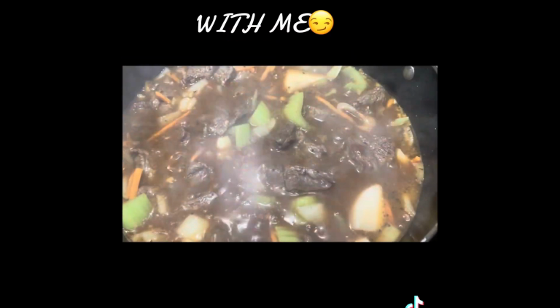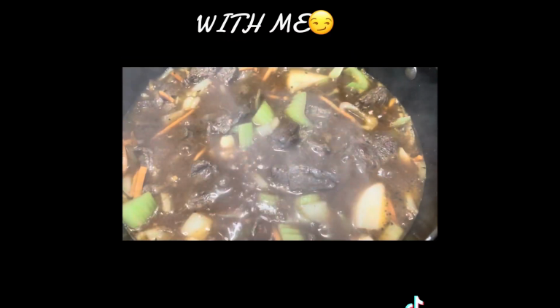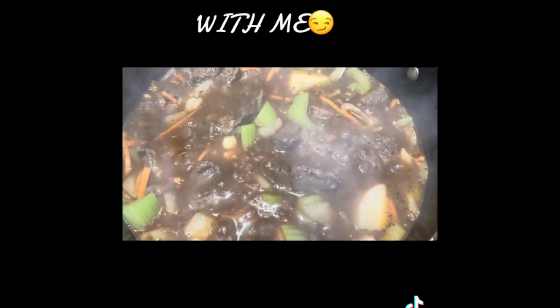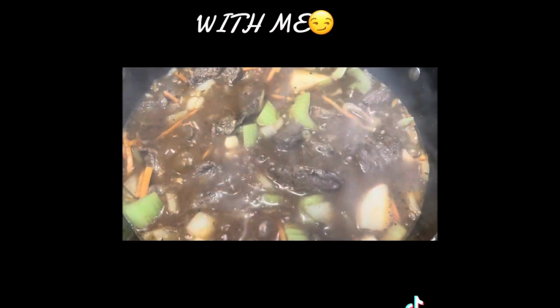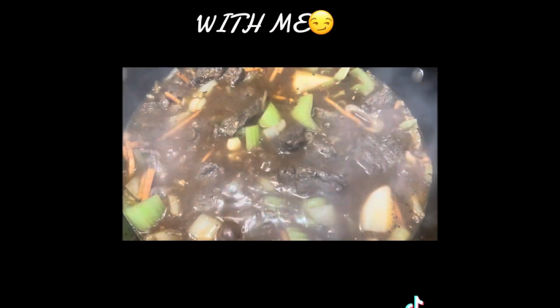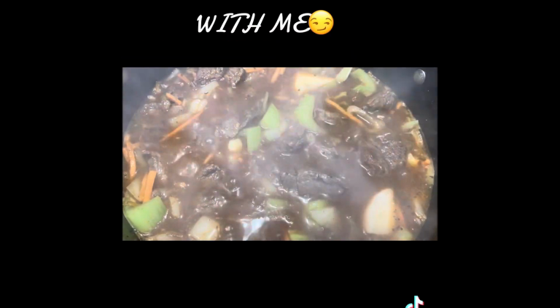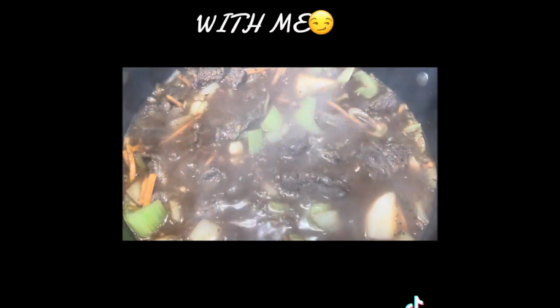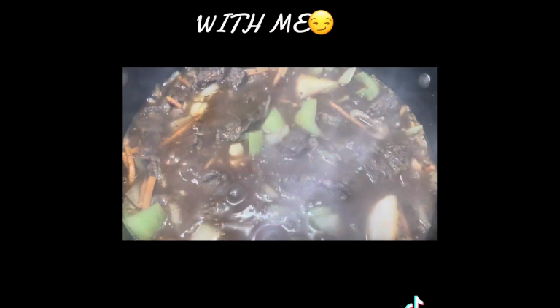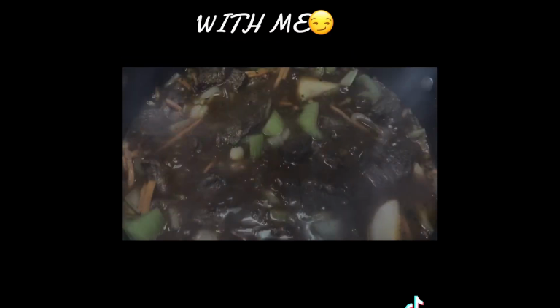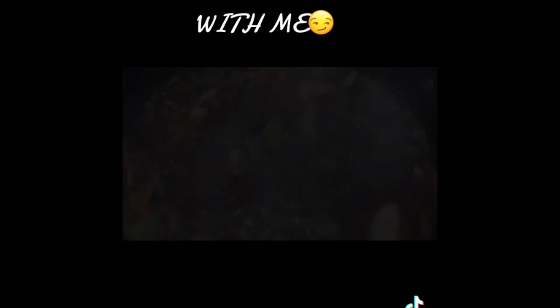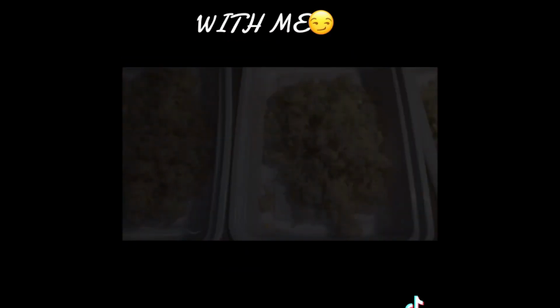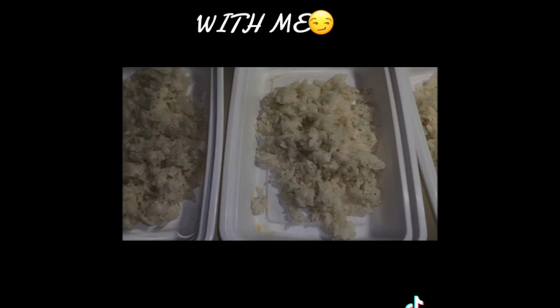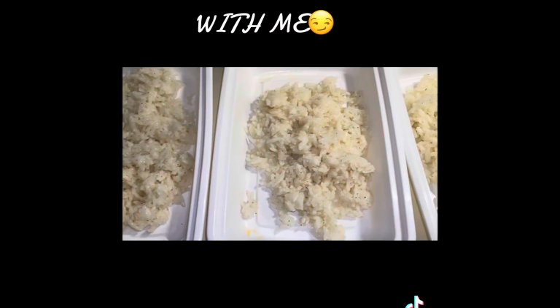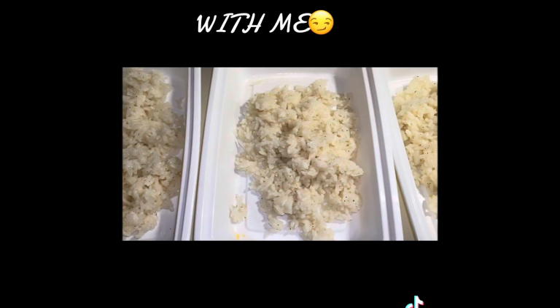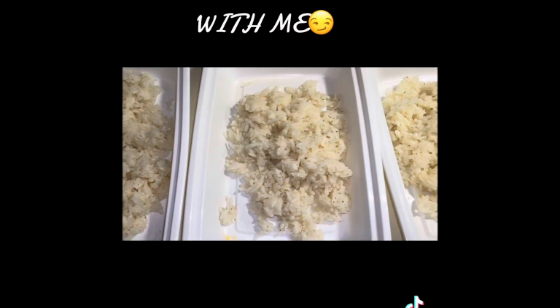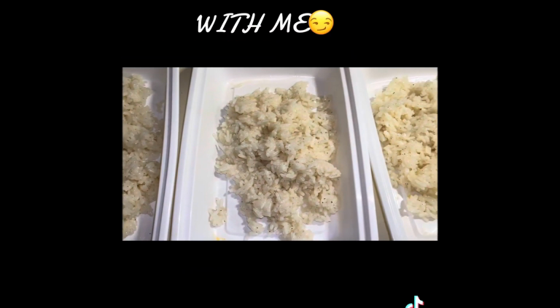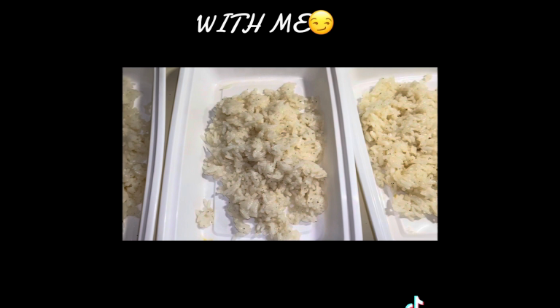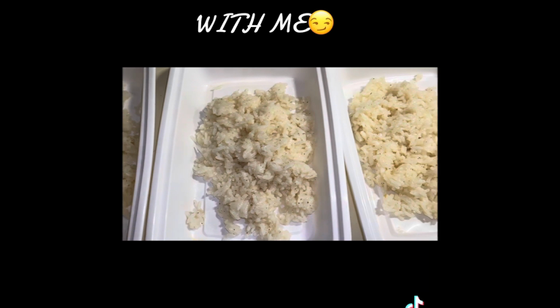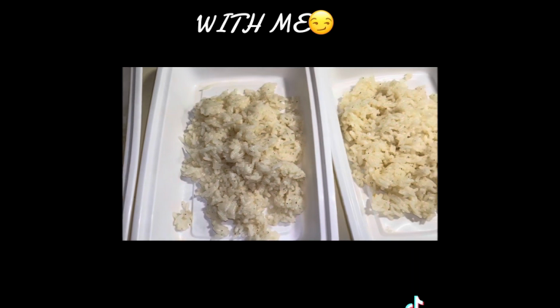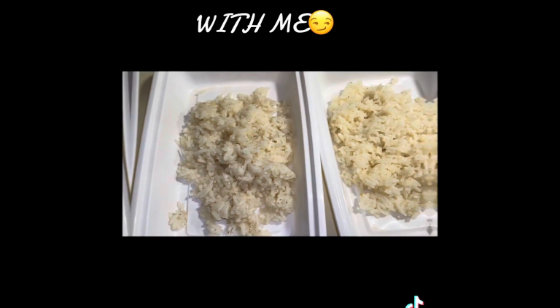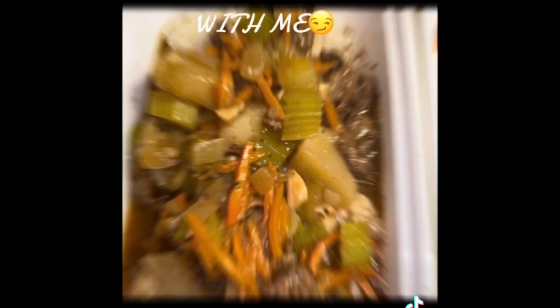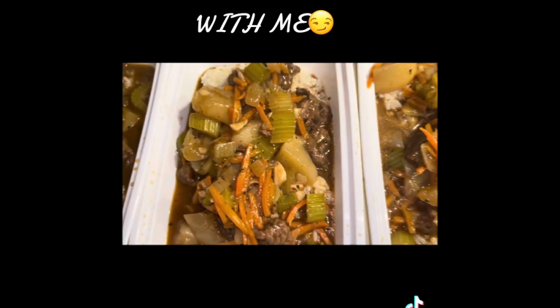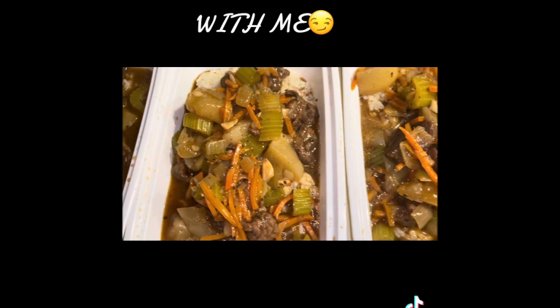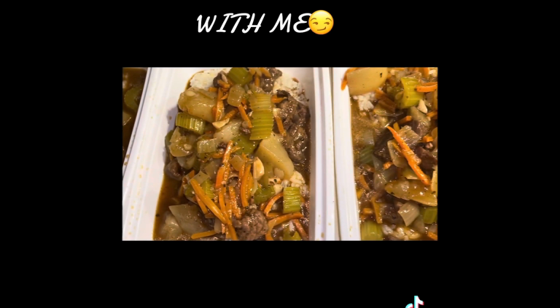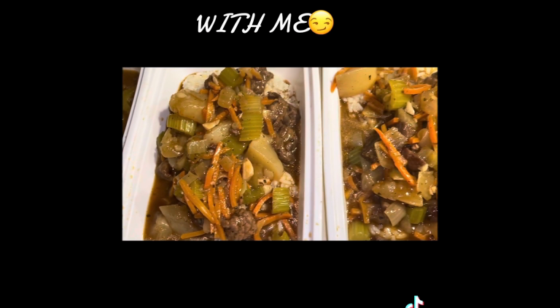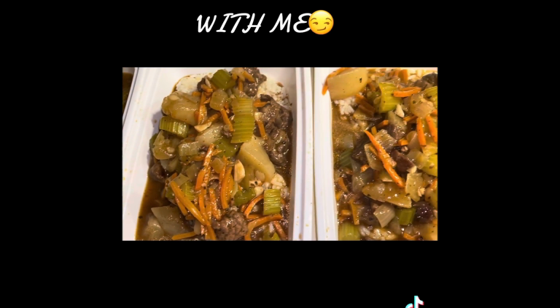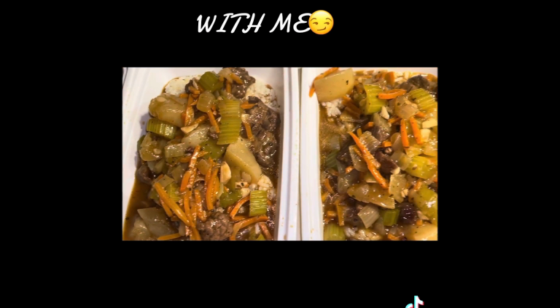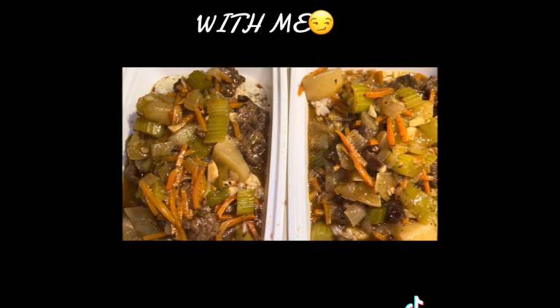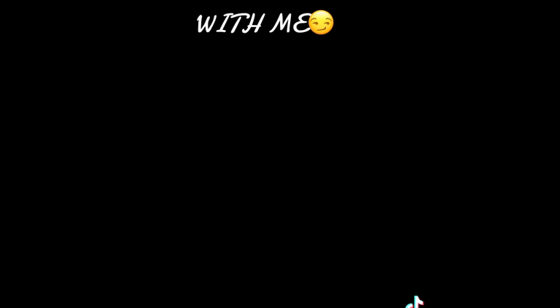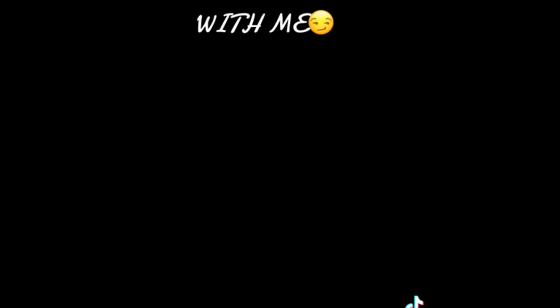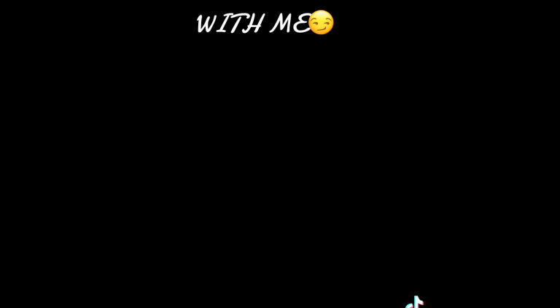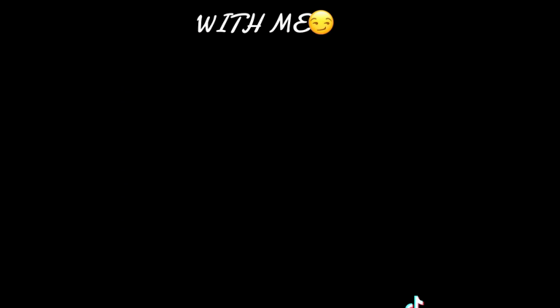Then I just put that to boil, and I have a half a cup of white rice, and that's it.